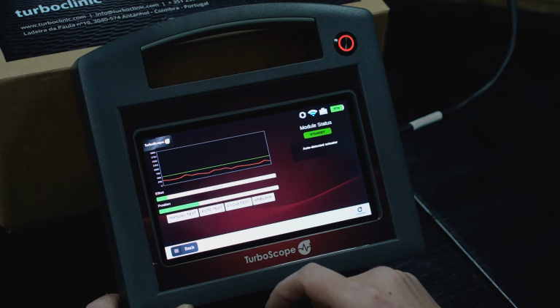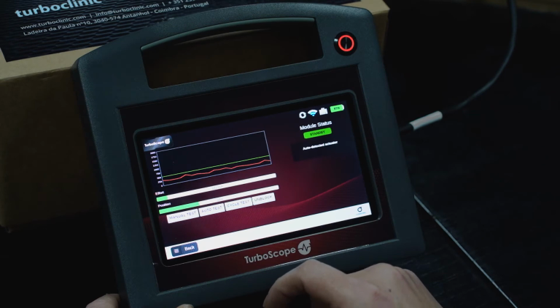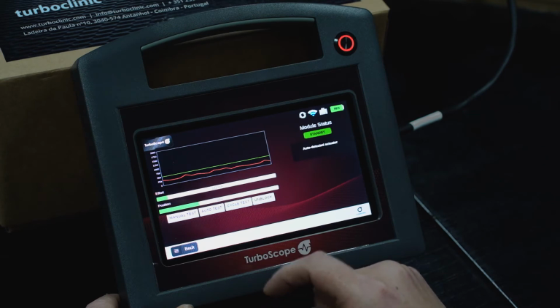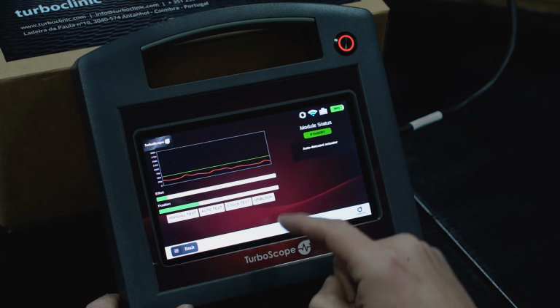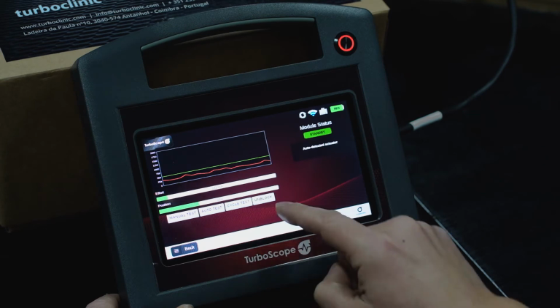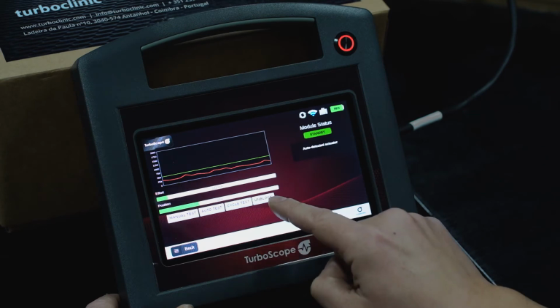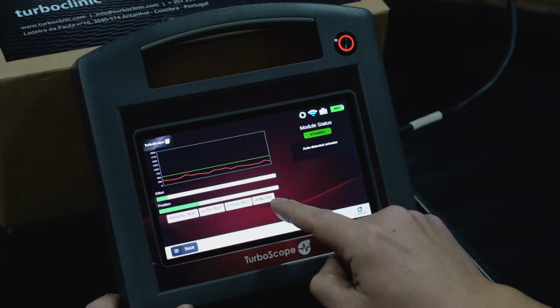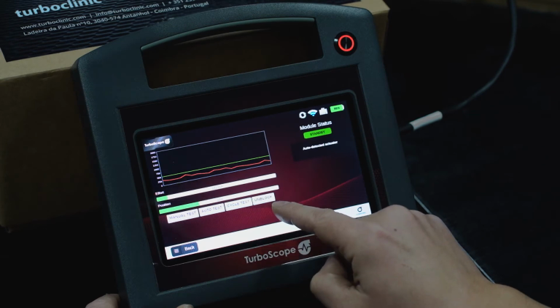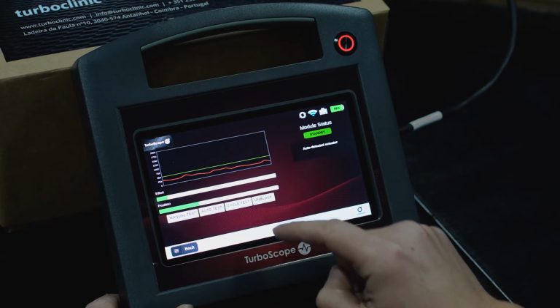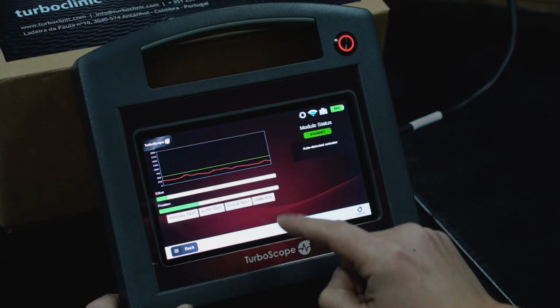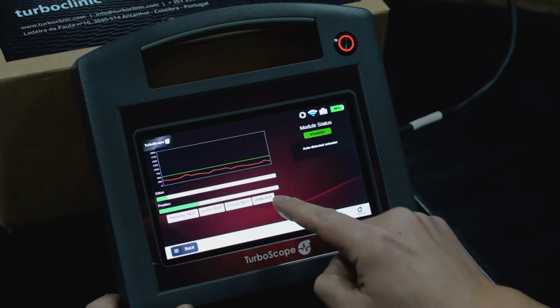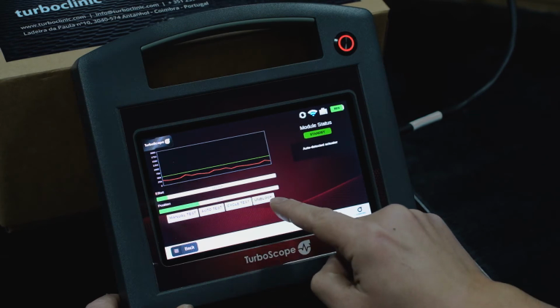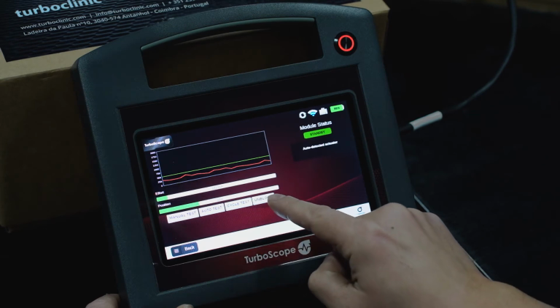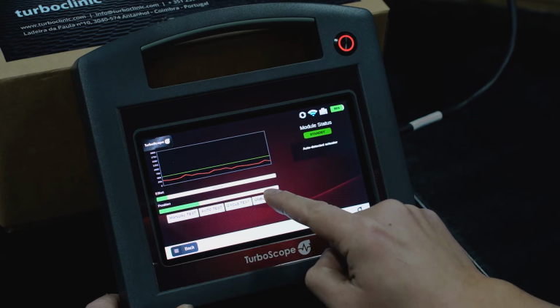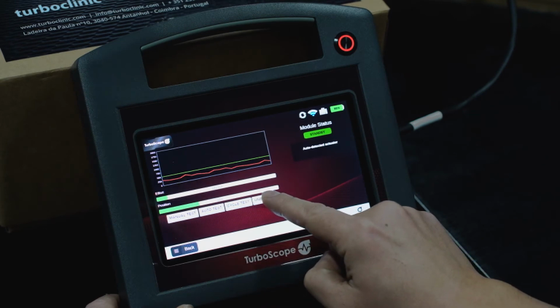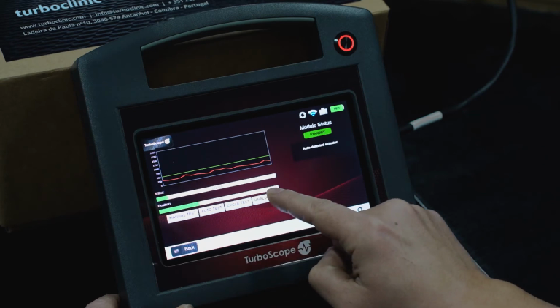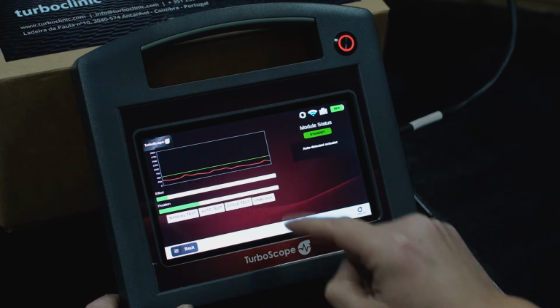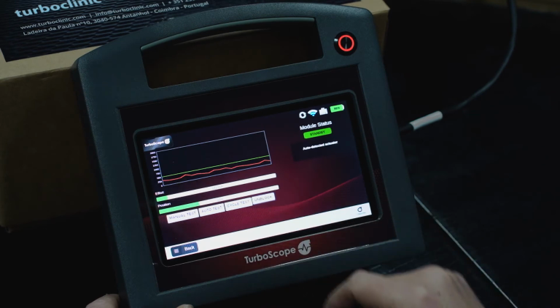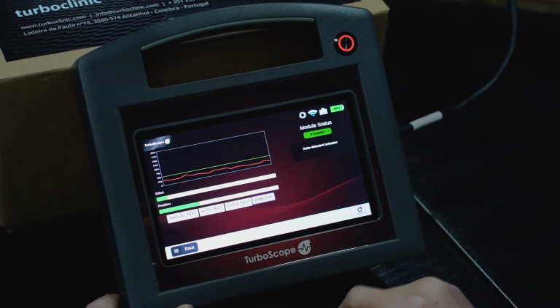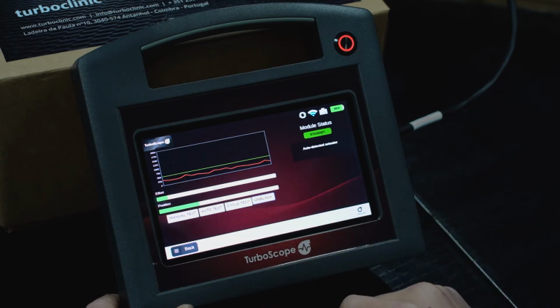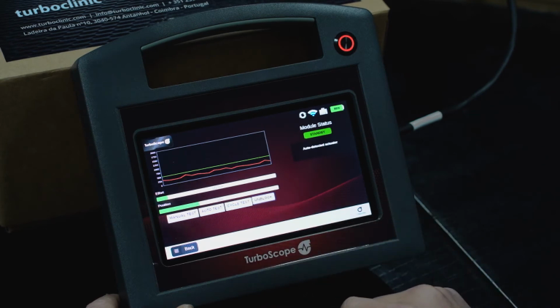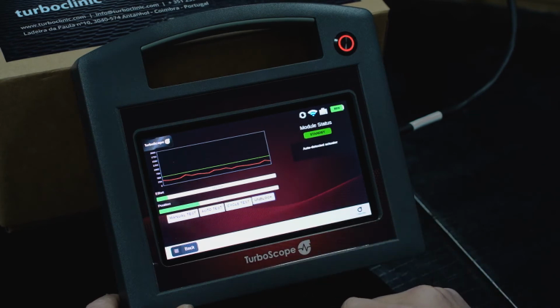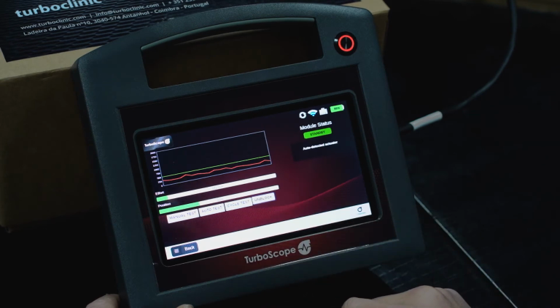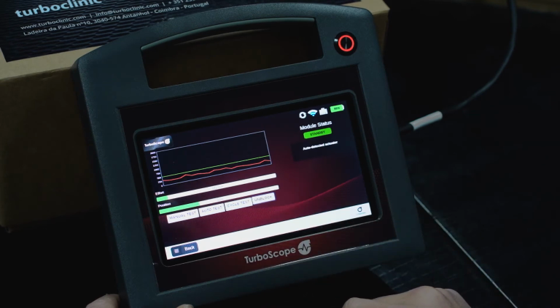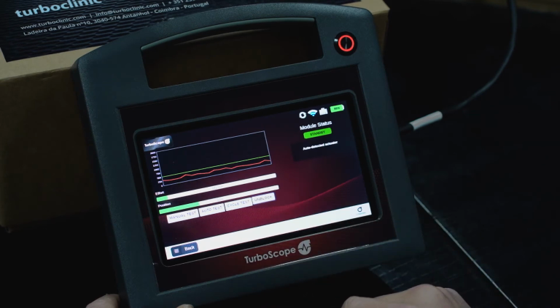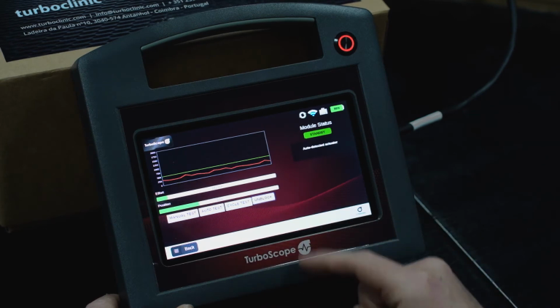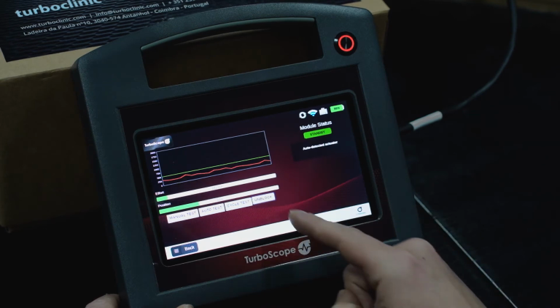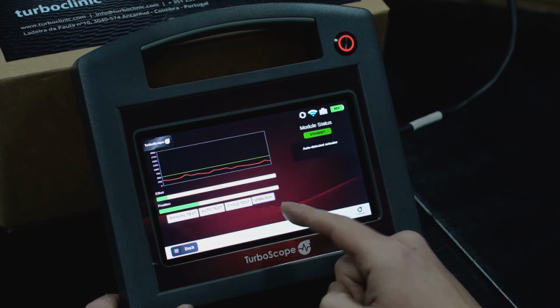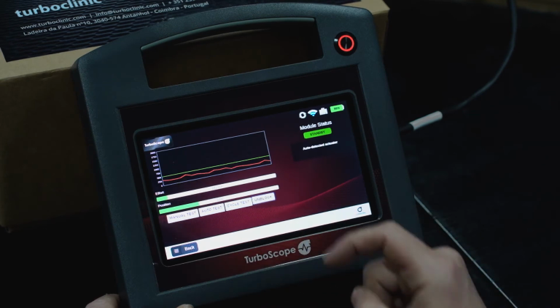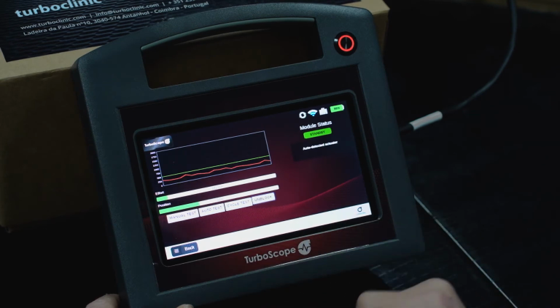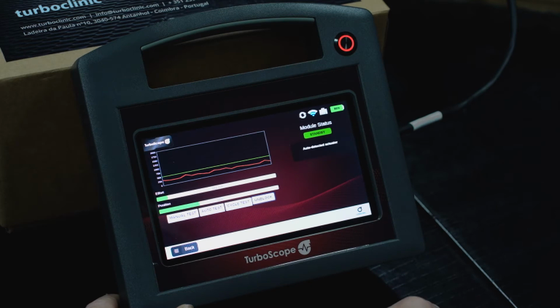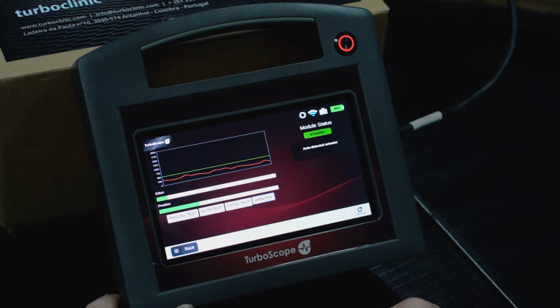If the actuator is blocked and you cannot test it, you may use the option Unblock.